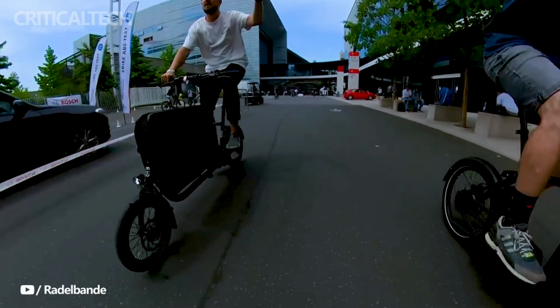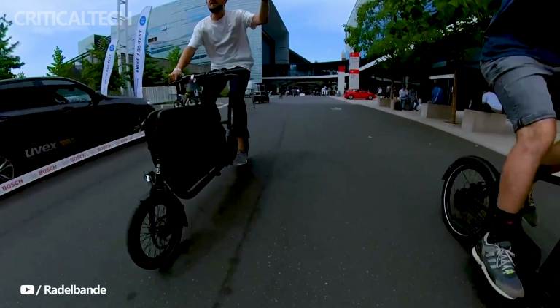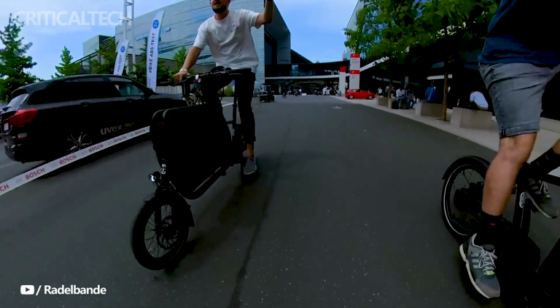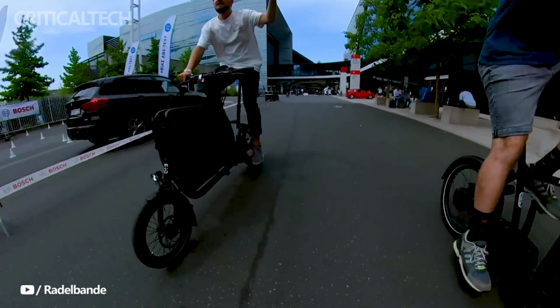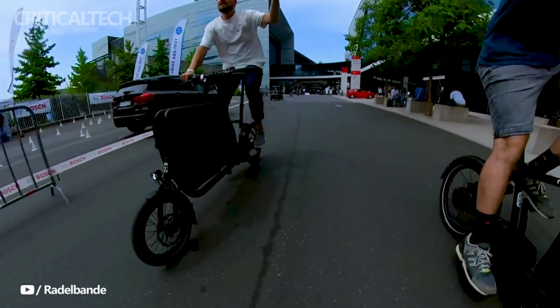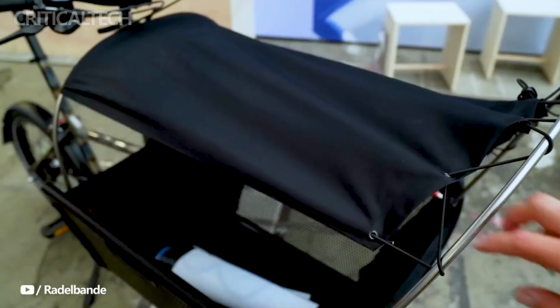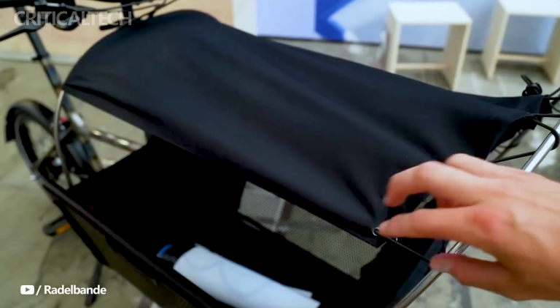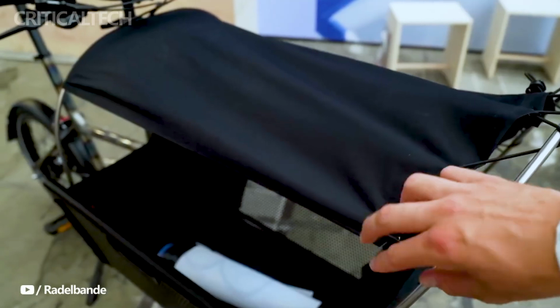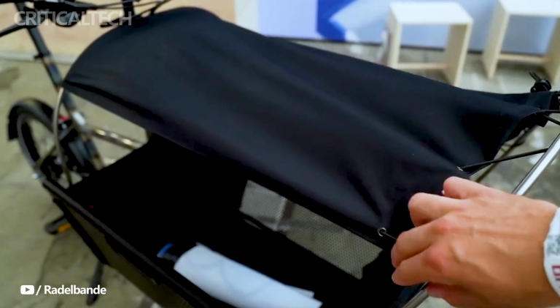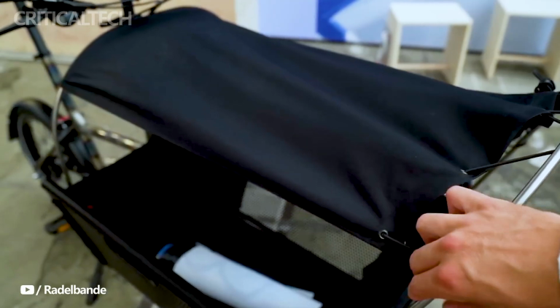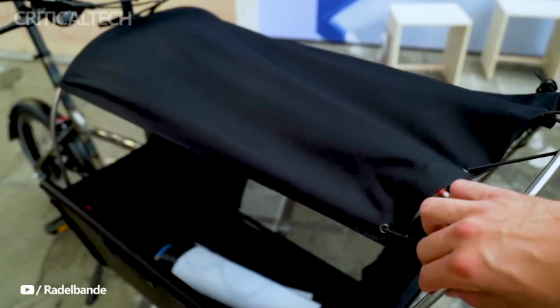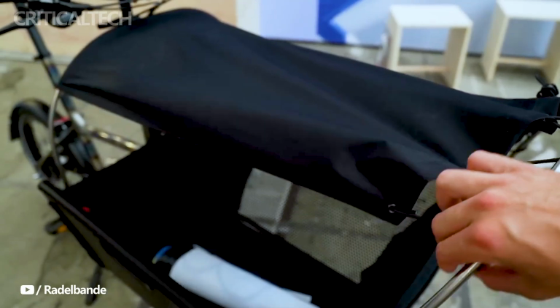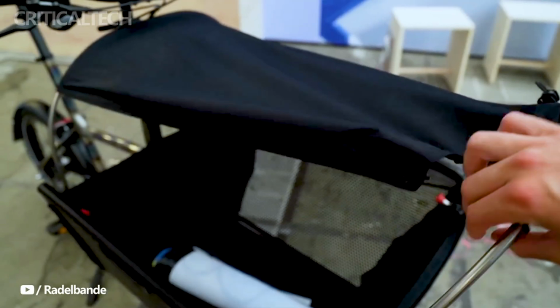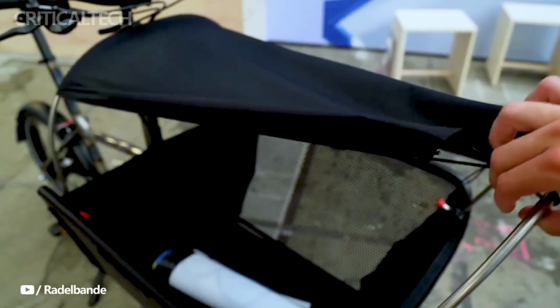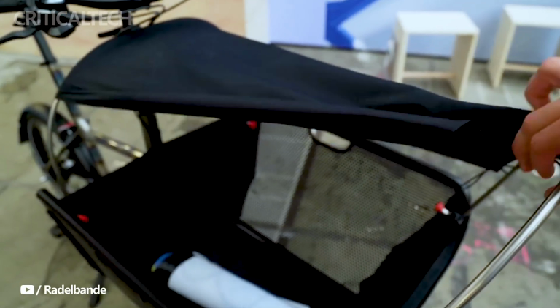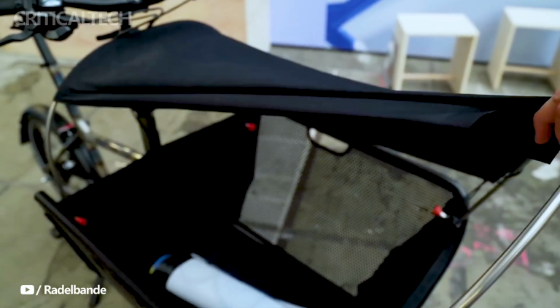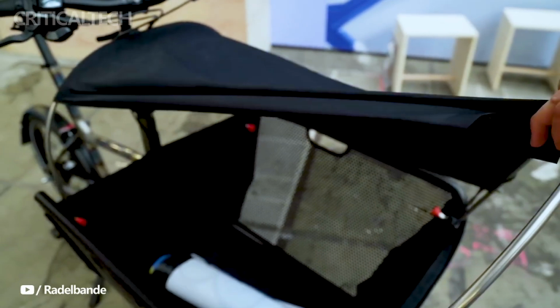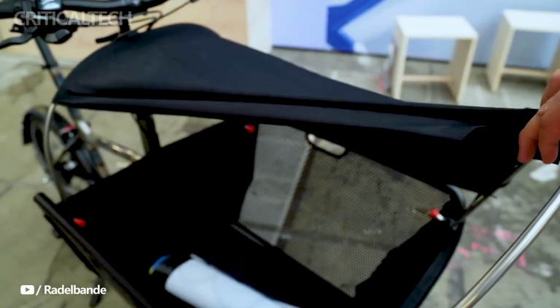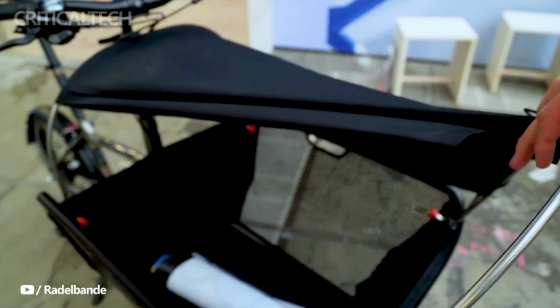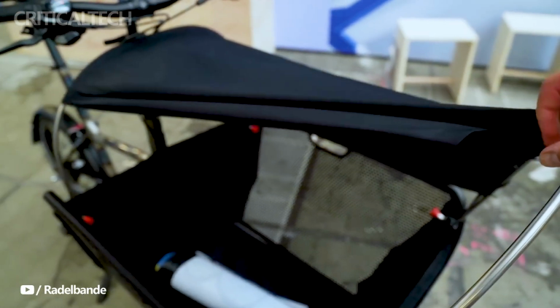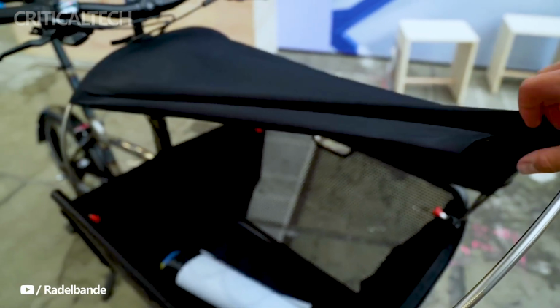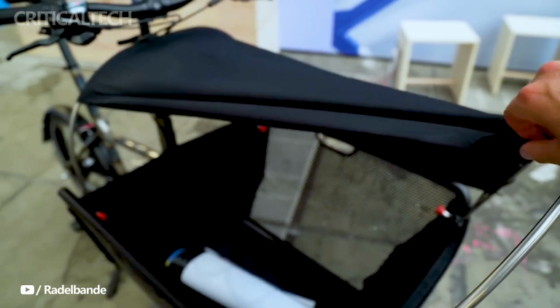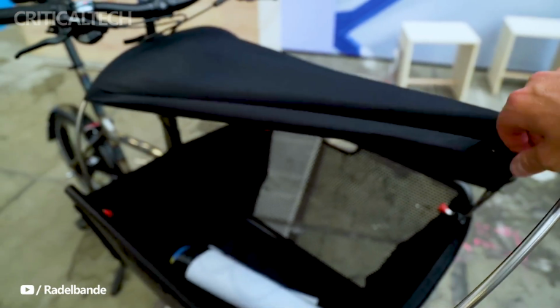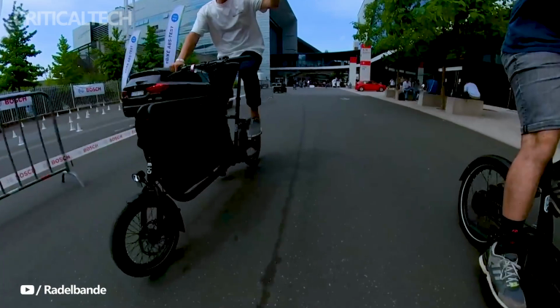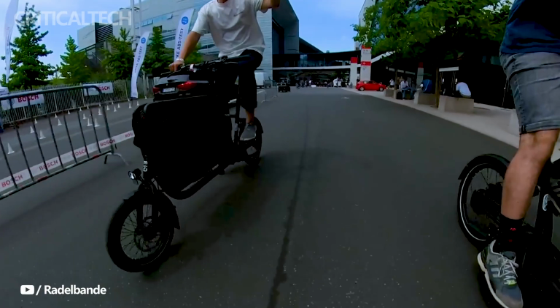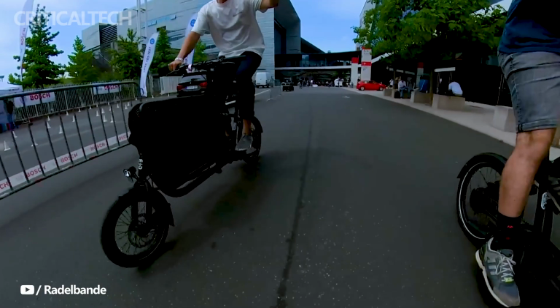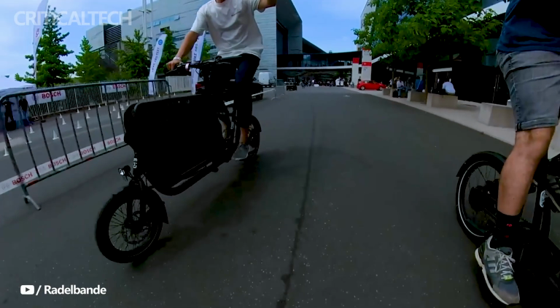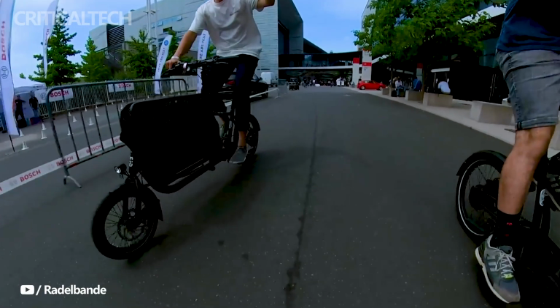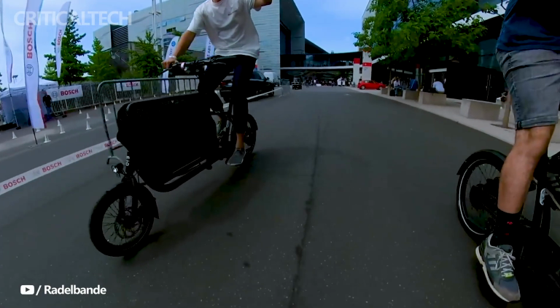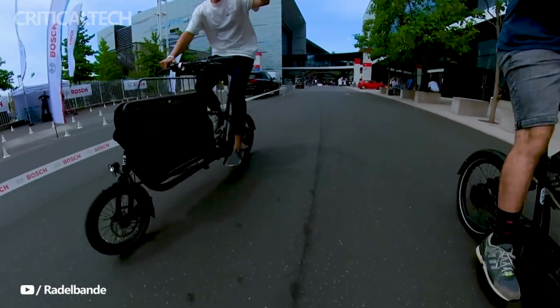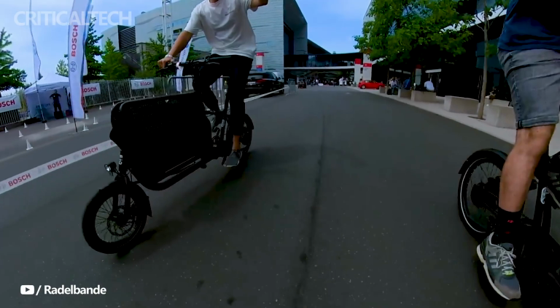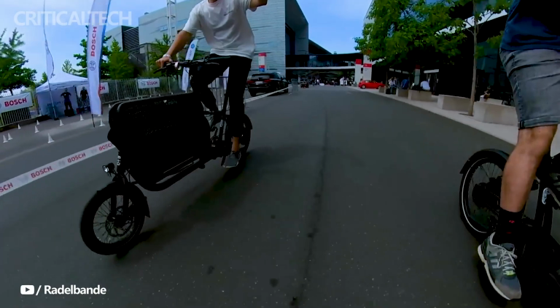What do you think about the new electric bike? Write your opinion in the comments below. Have a nice day and good luck.